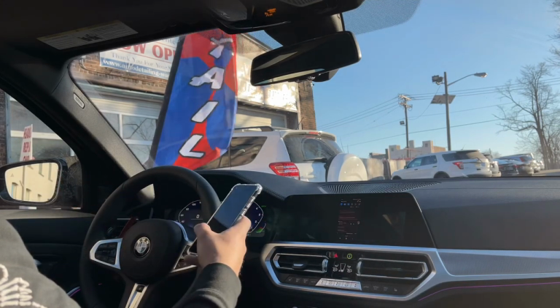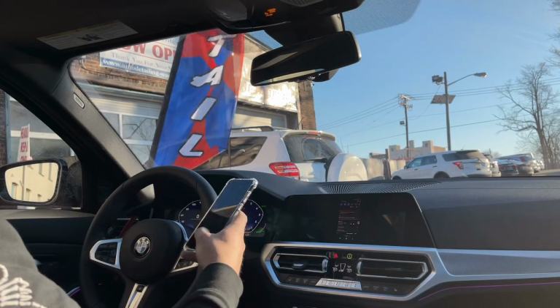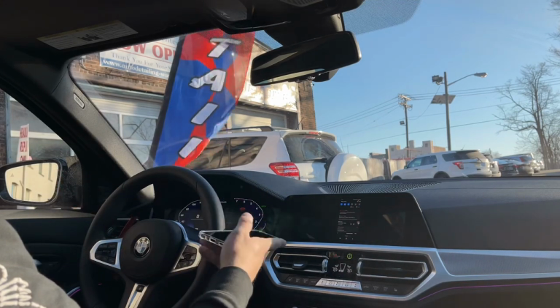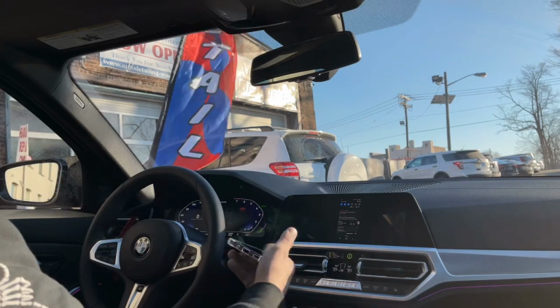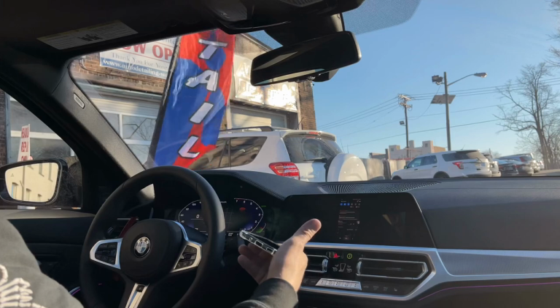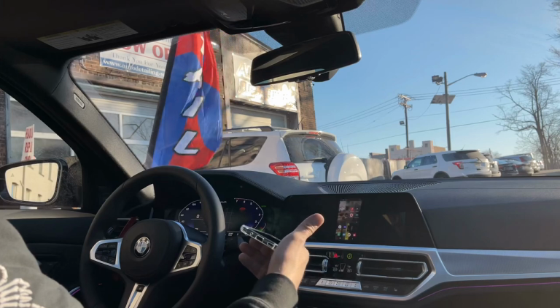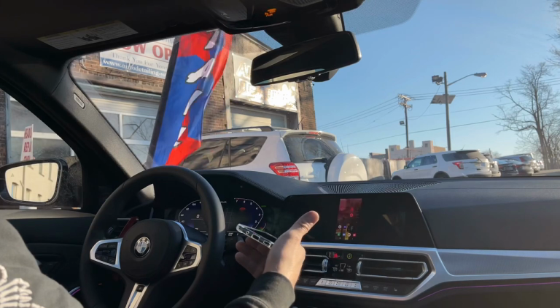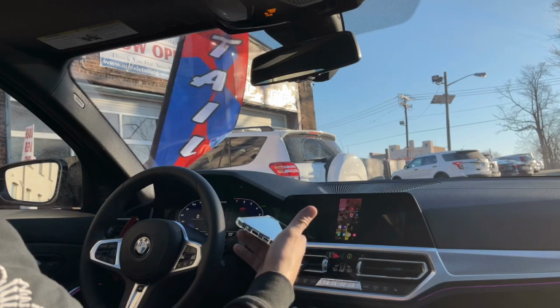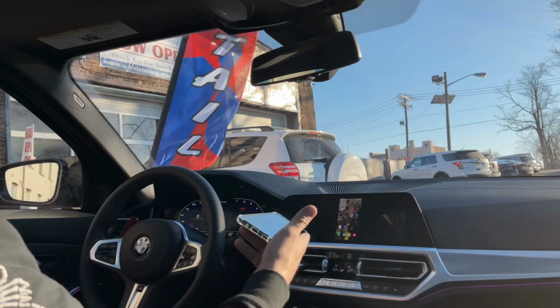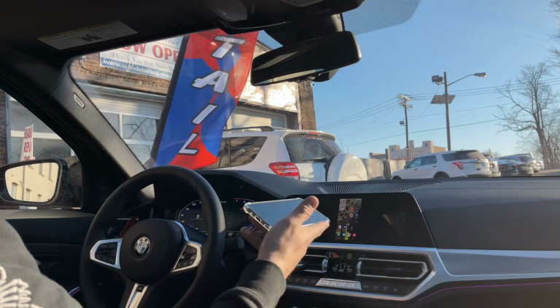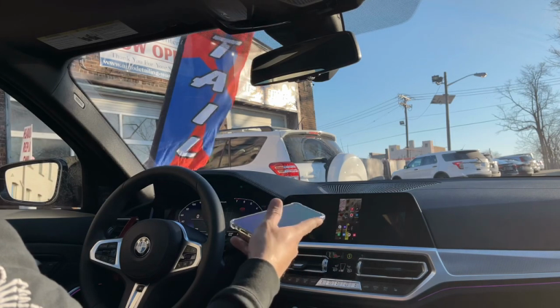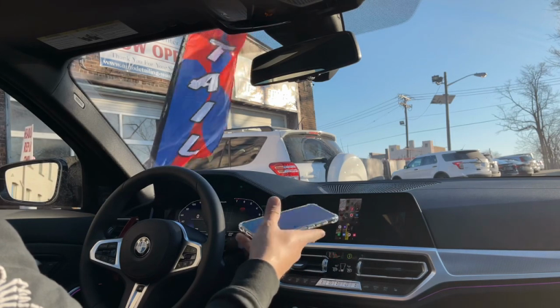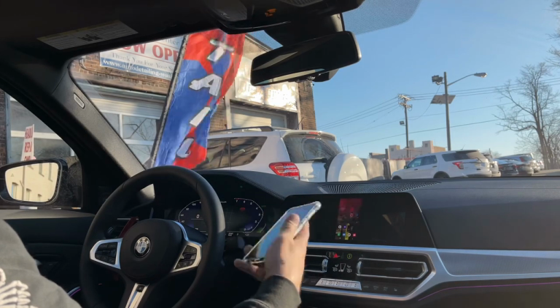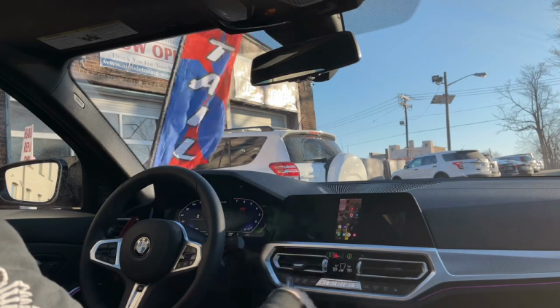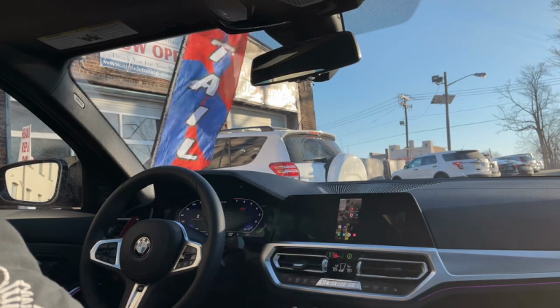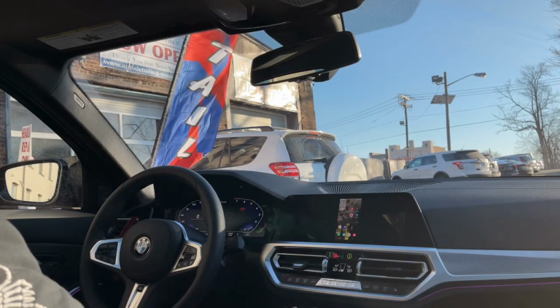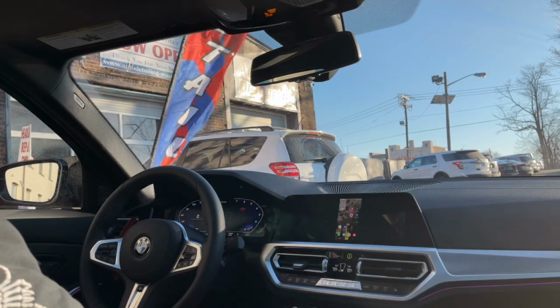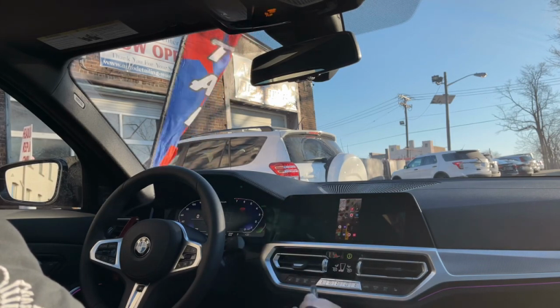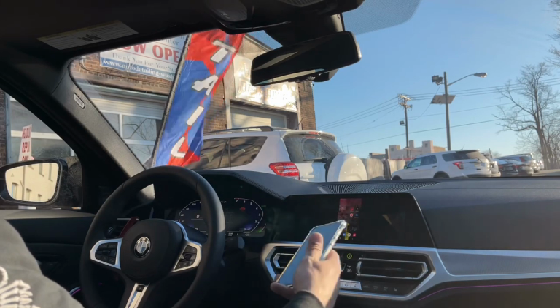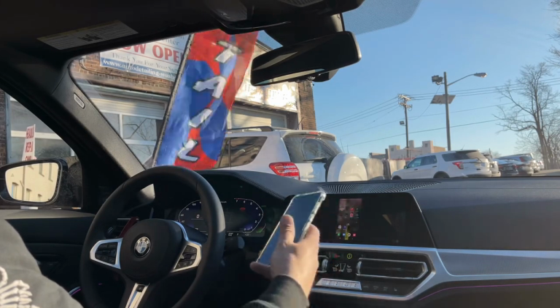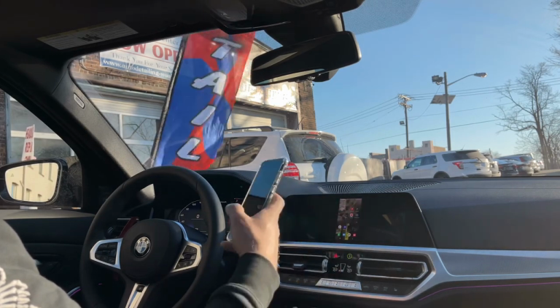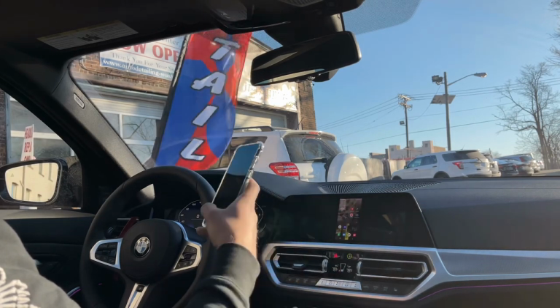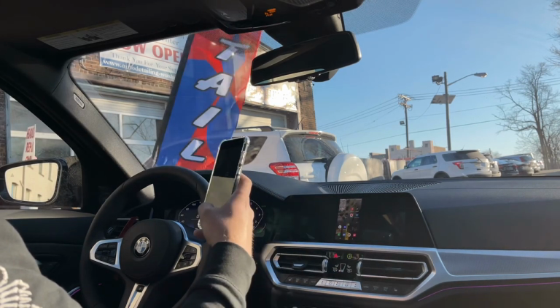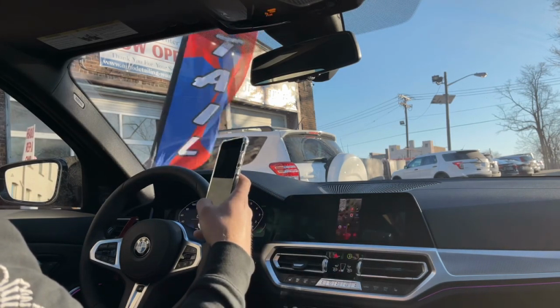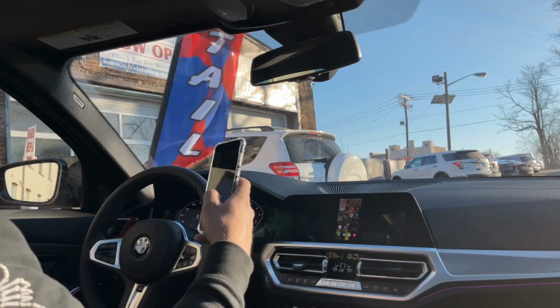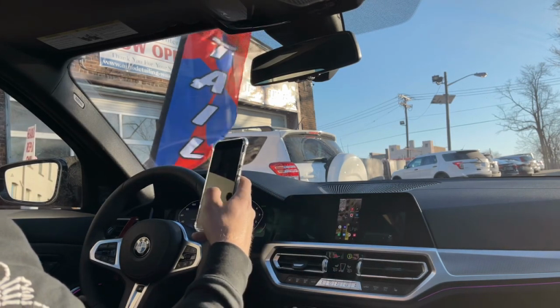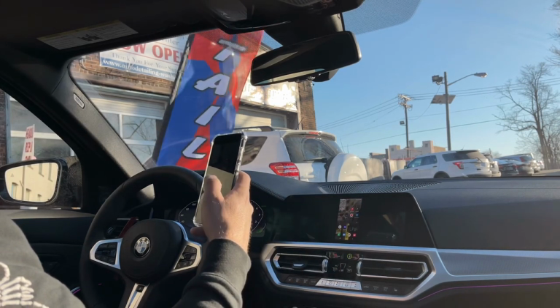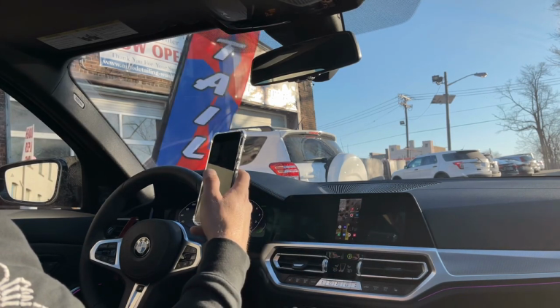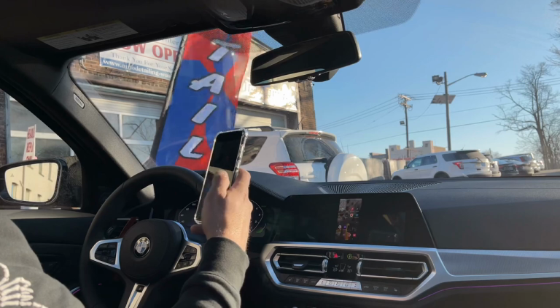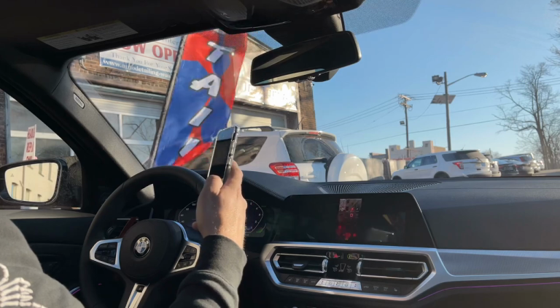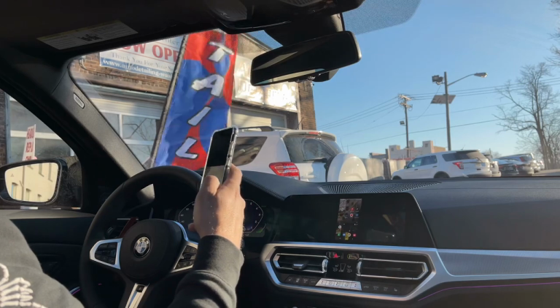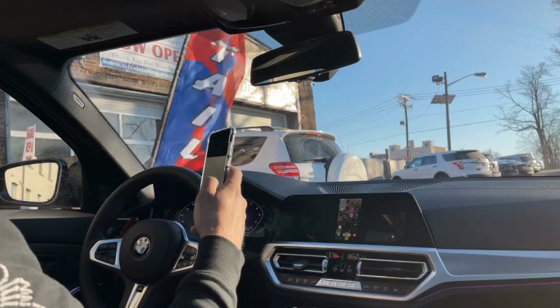It takes a USB-C charger, which comes with it in the box. You can plug it in right here and charge your phone. Yeah, that's about it.